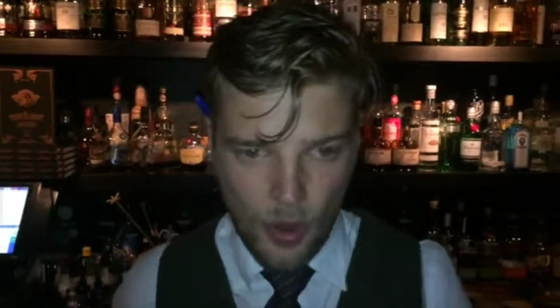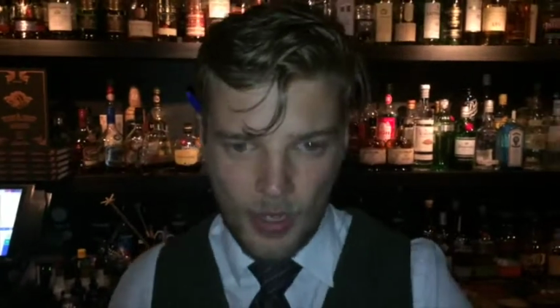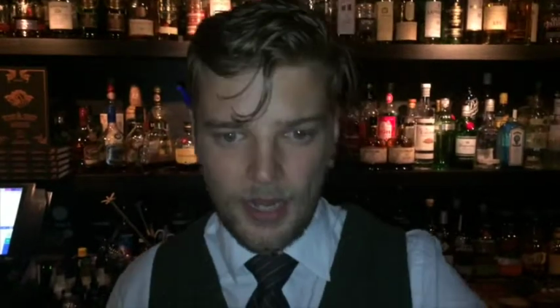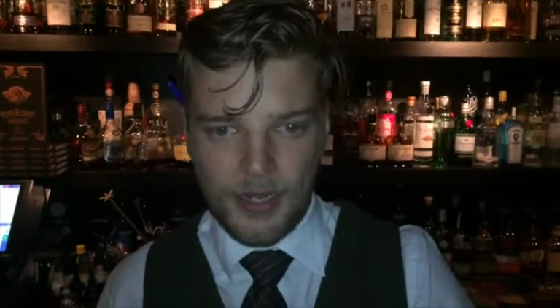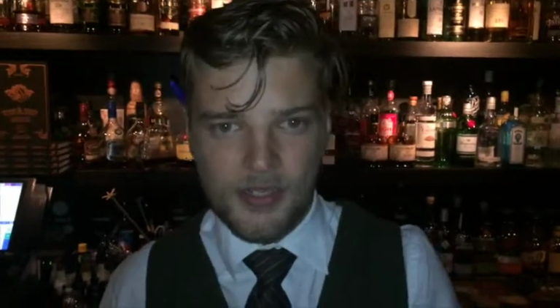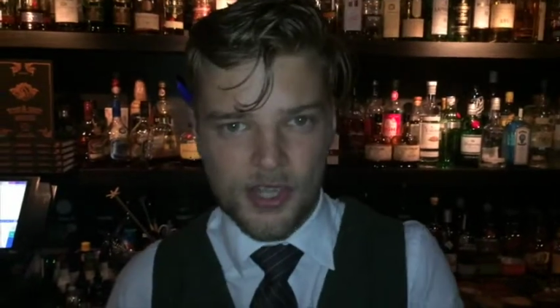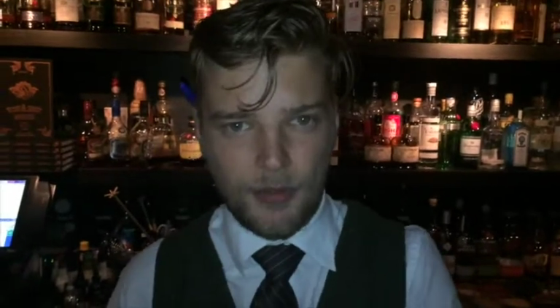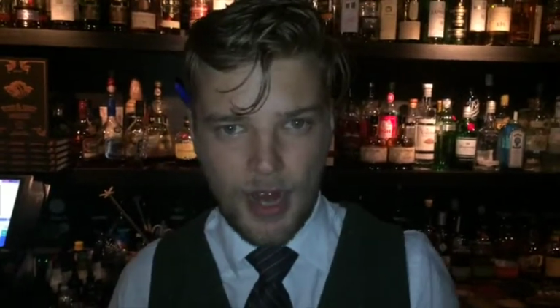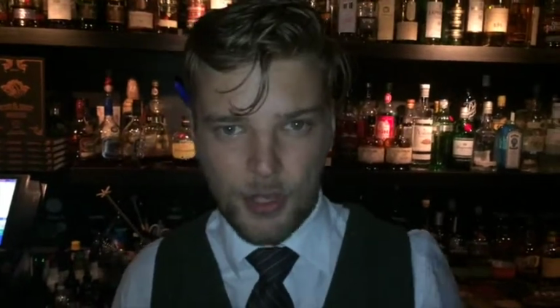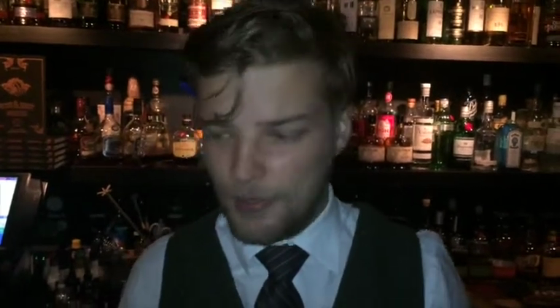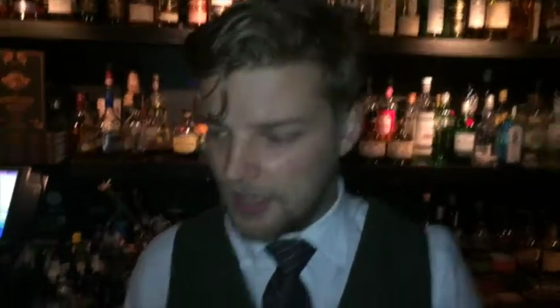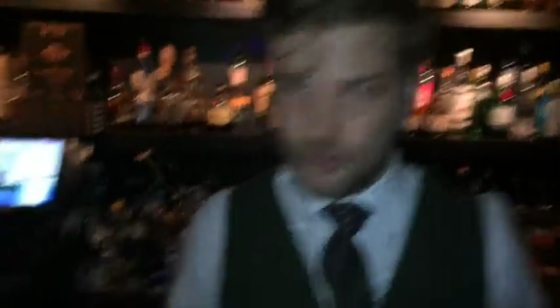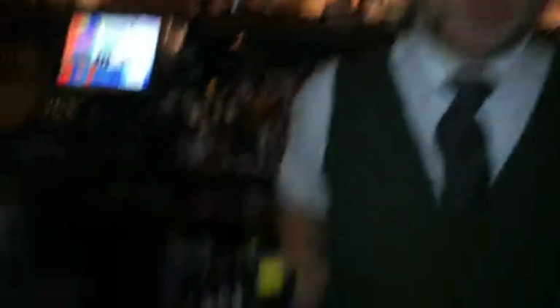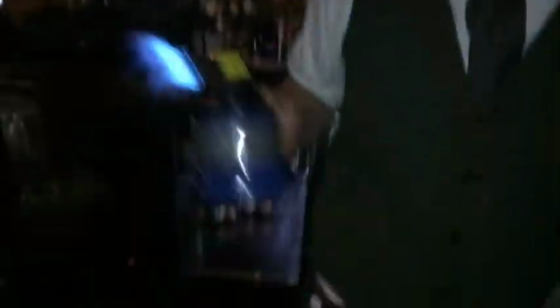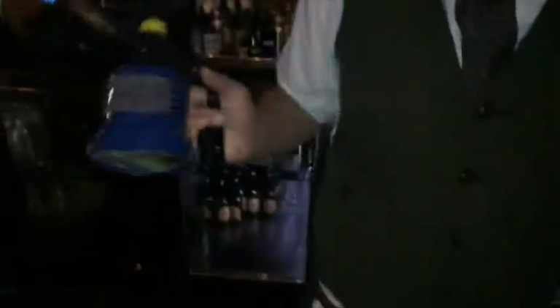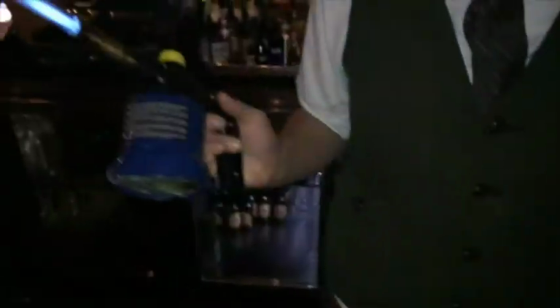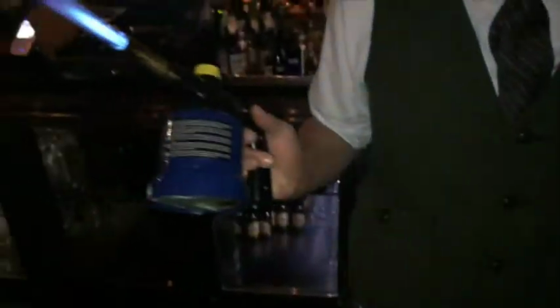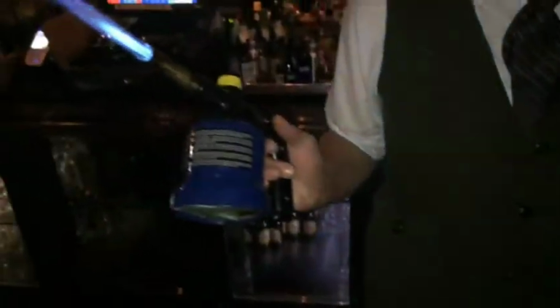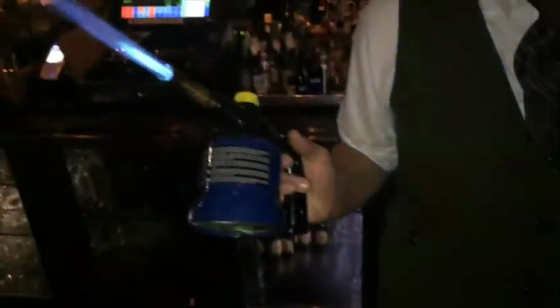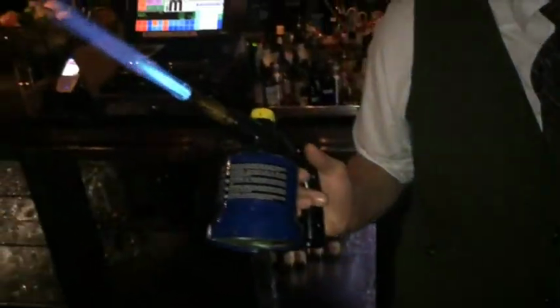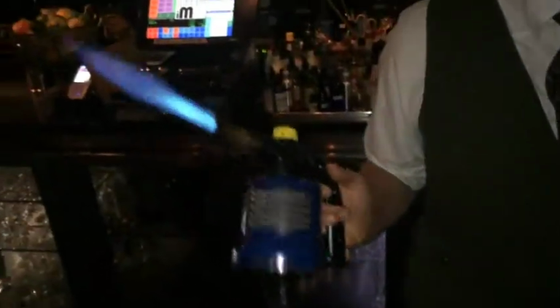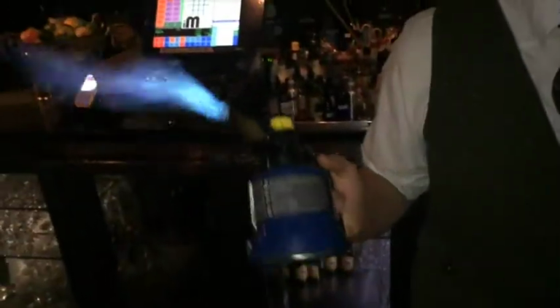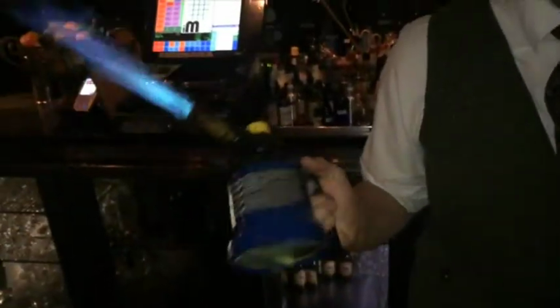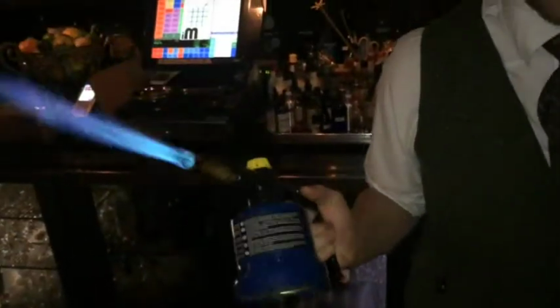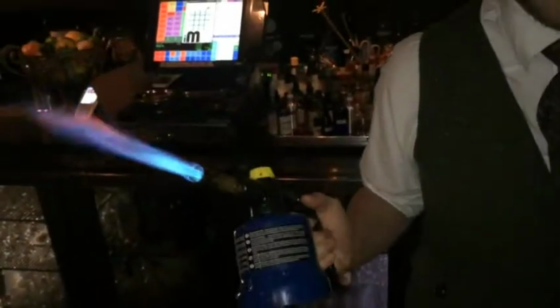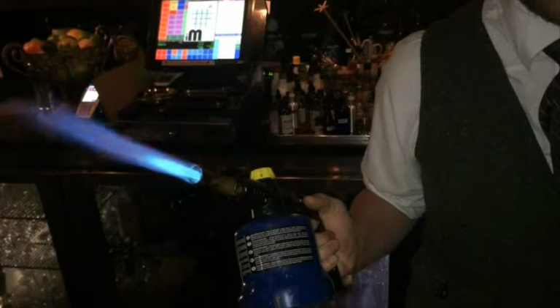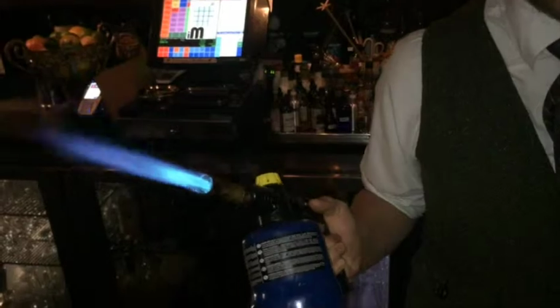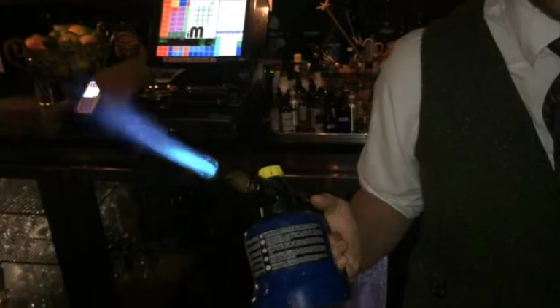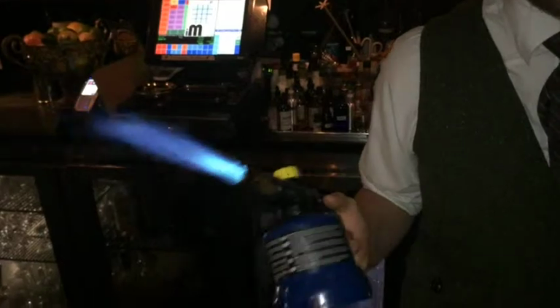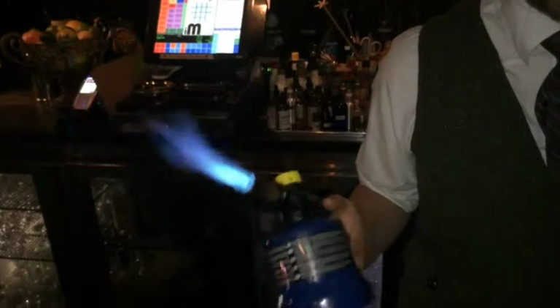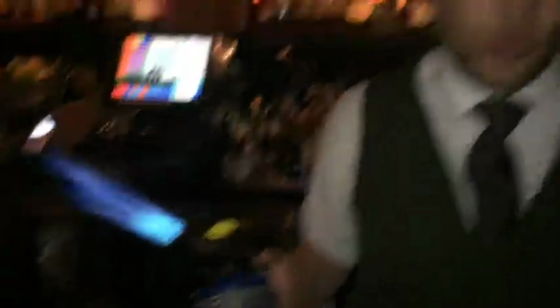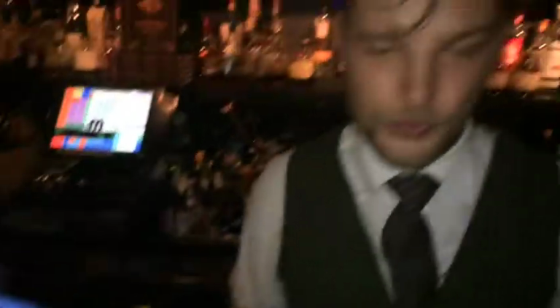Ladies and gentlemen, I'm going to make a drink with all French ingredients for you. Today it's going to be called the Cure & Cores.